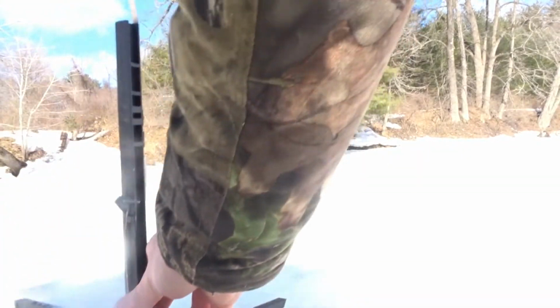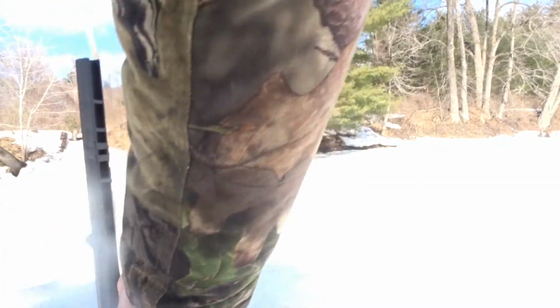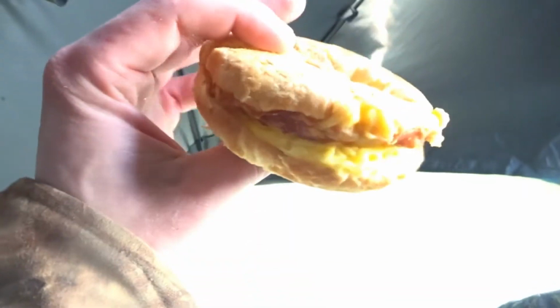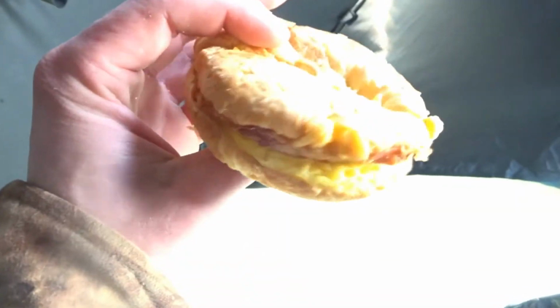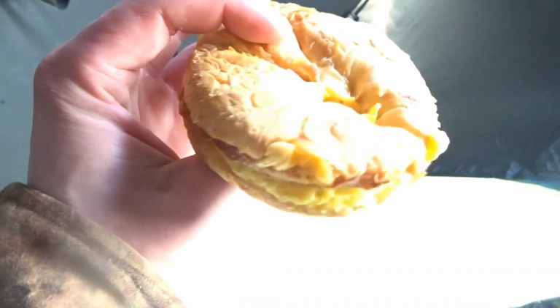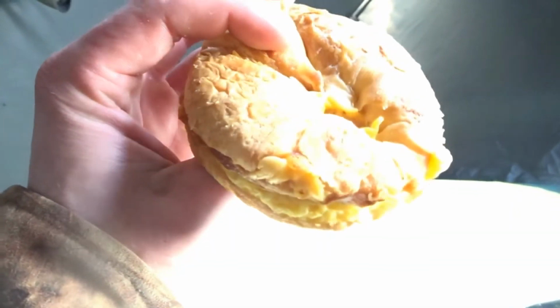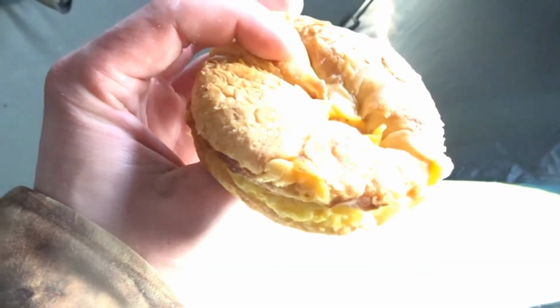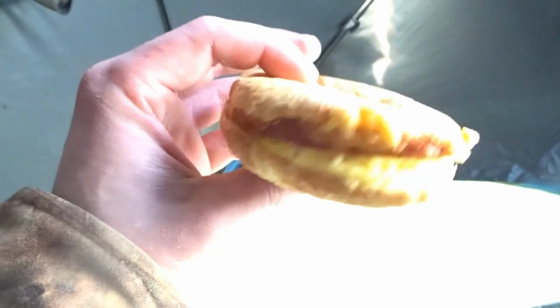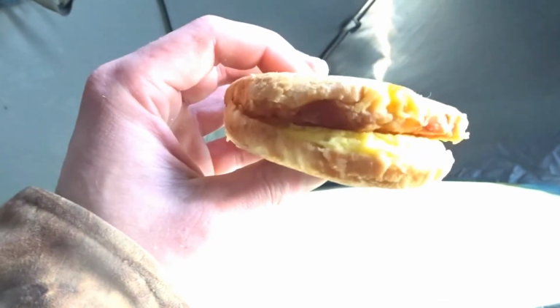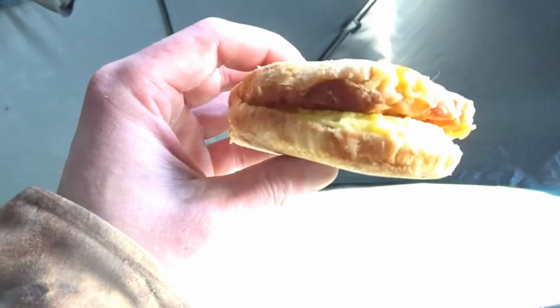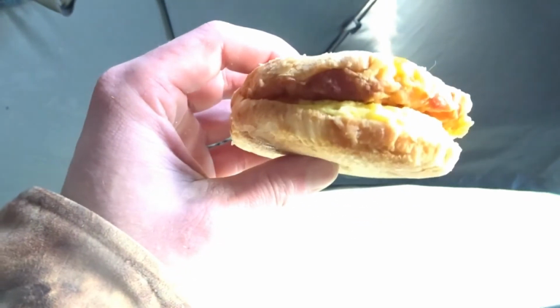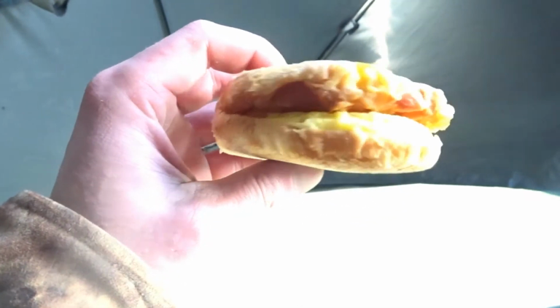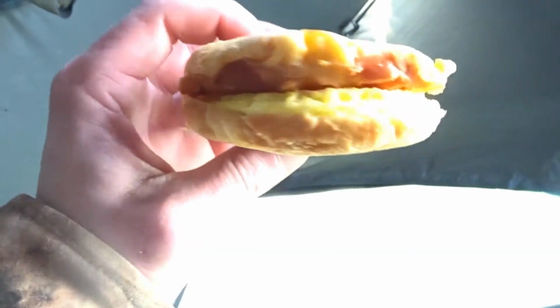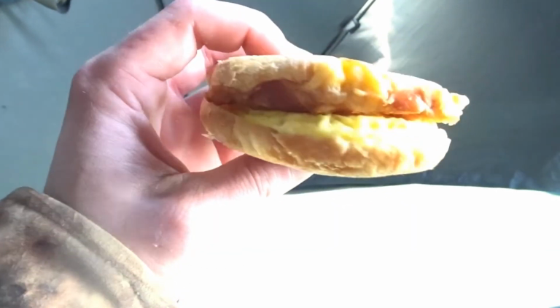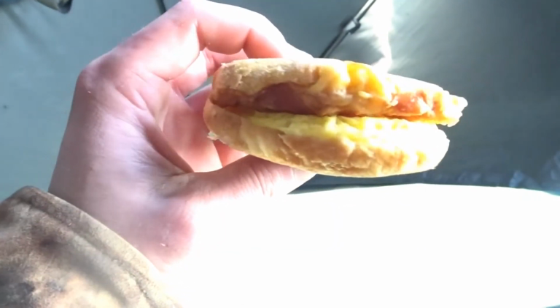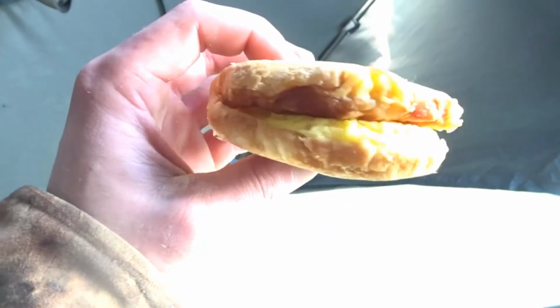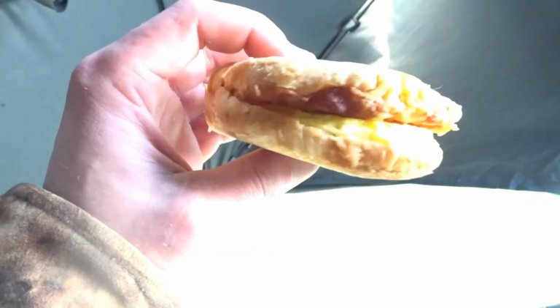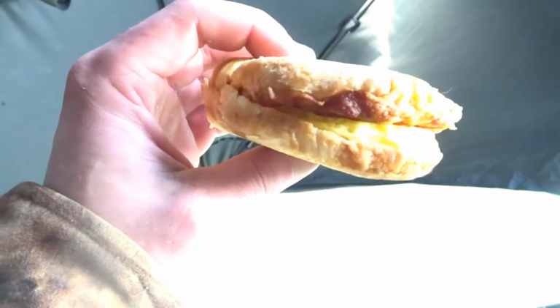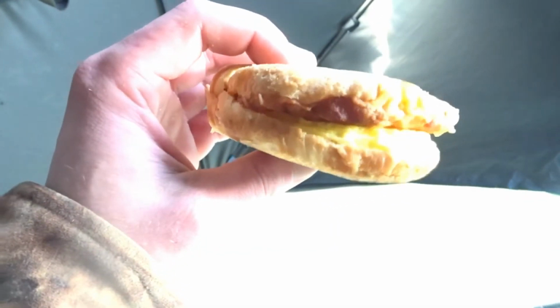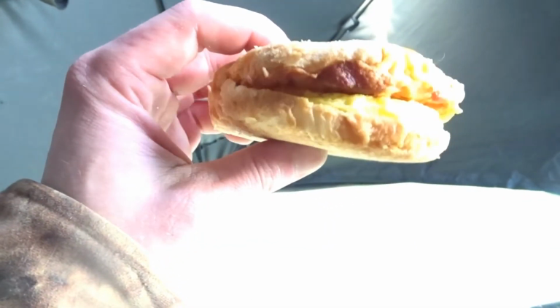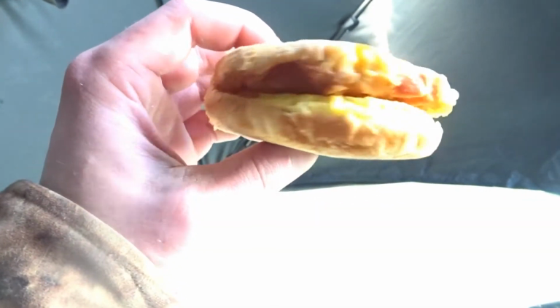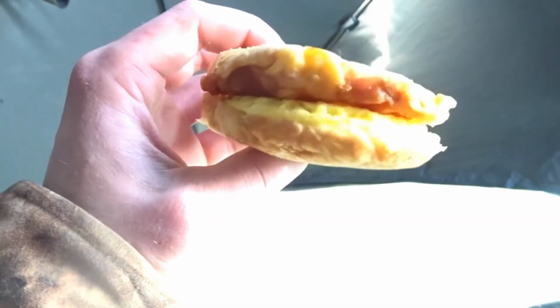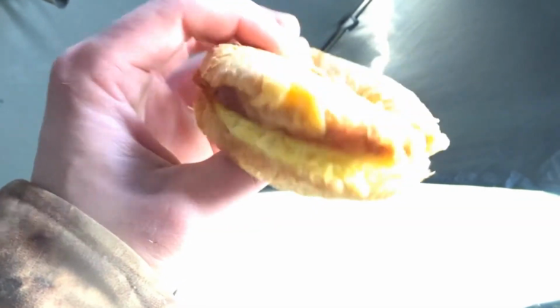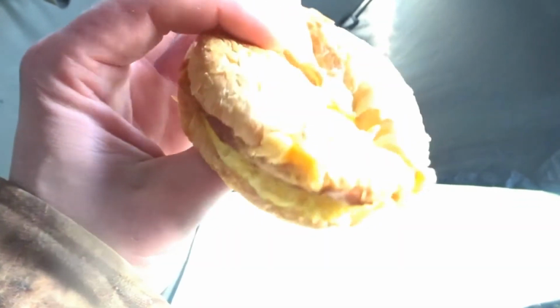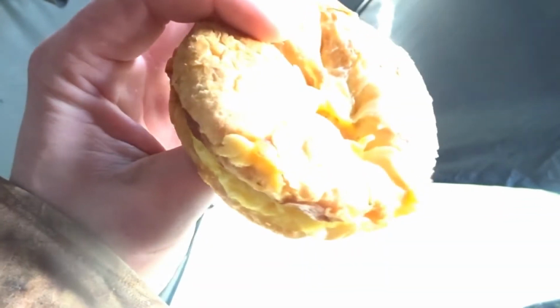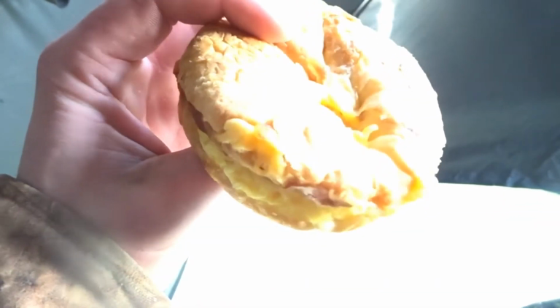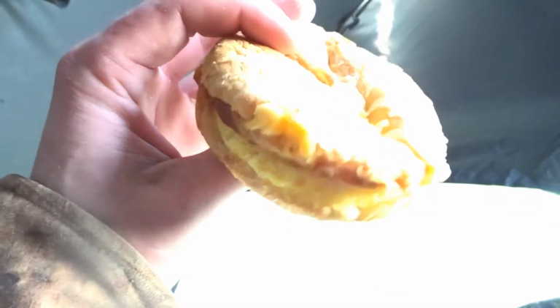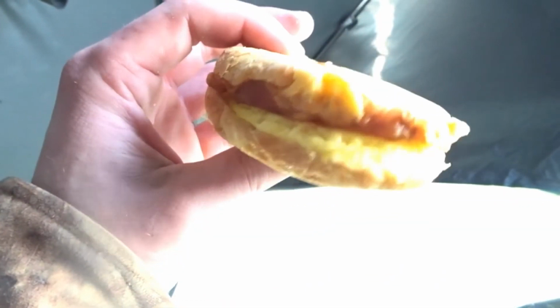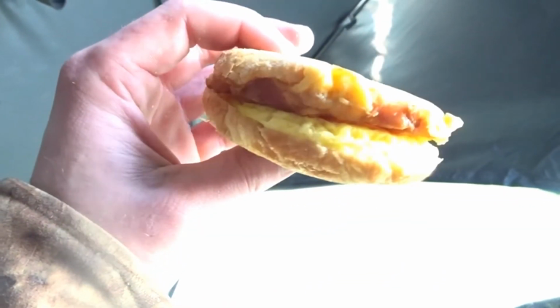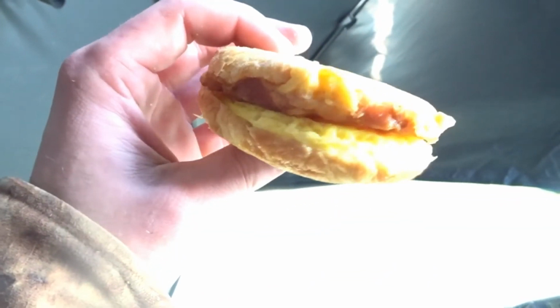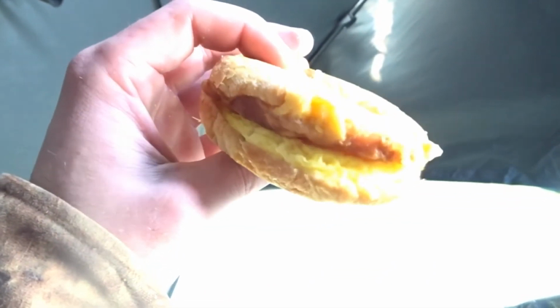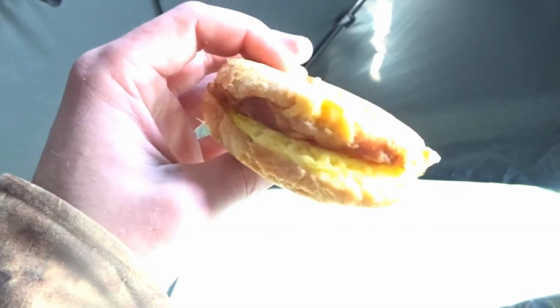Sometimes when you're out ice fishing, a gas station bacon egg and cheese on a croissant tastes amazing.